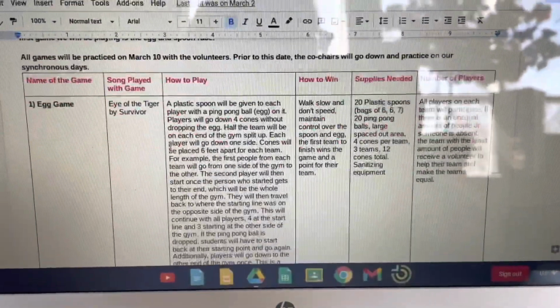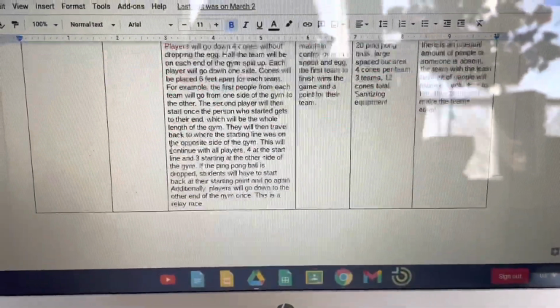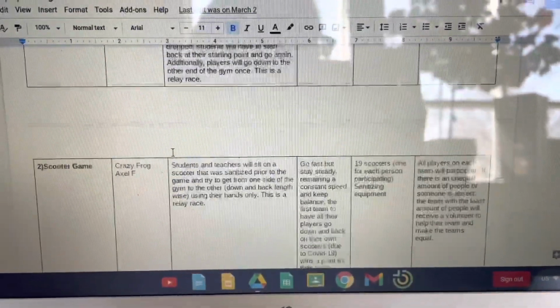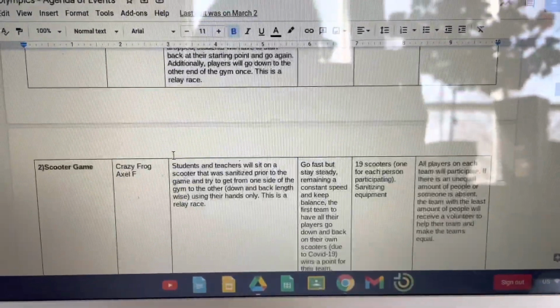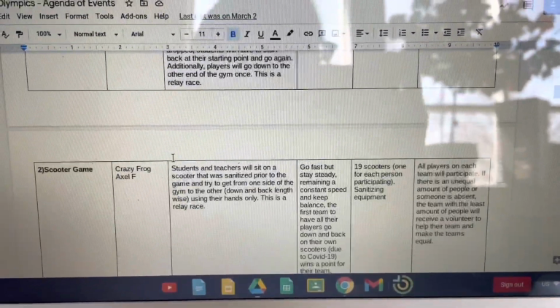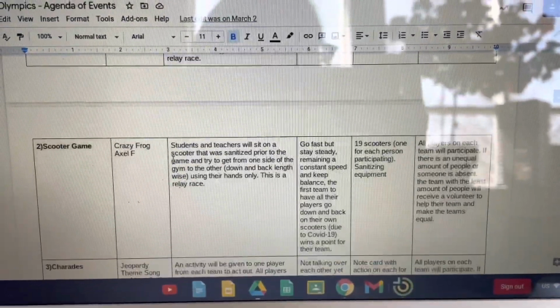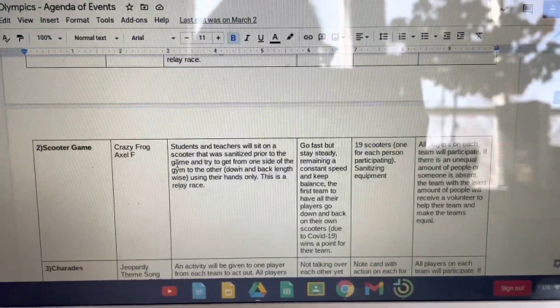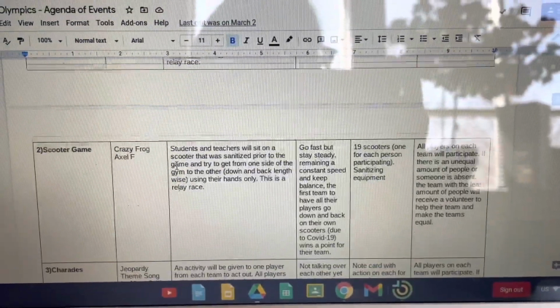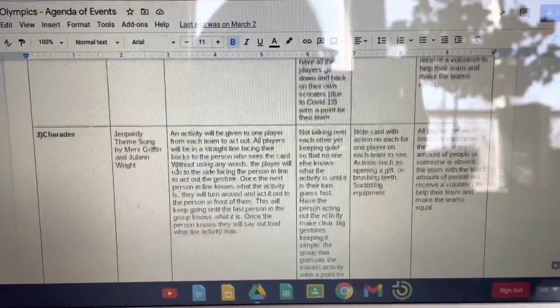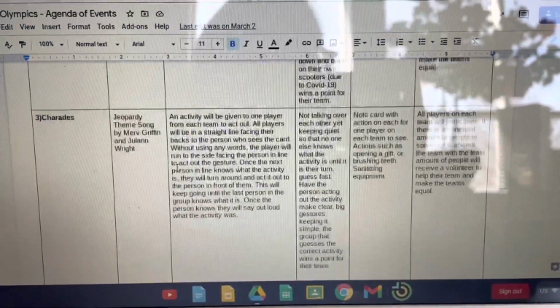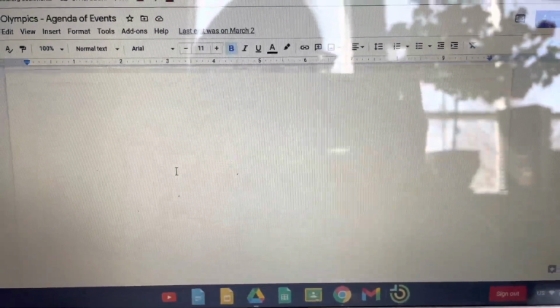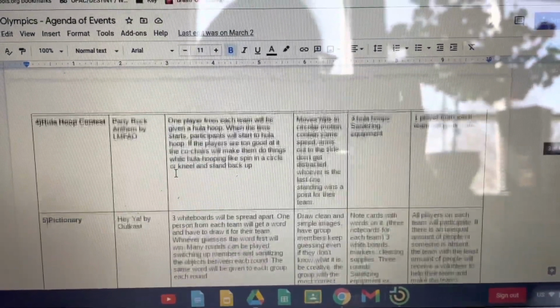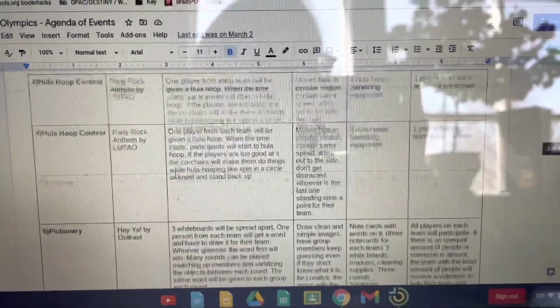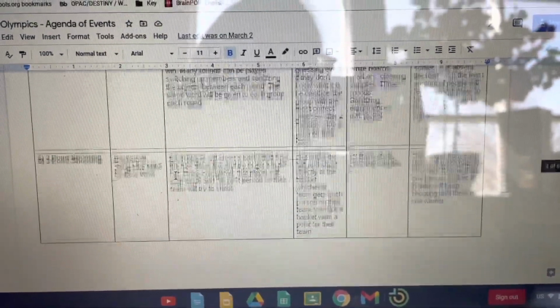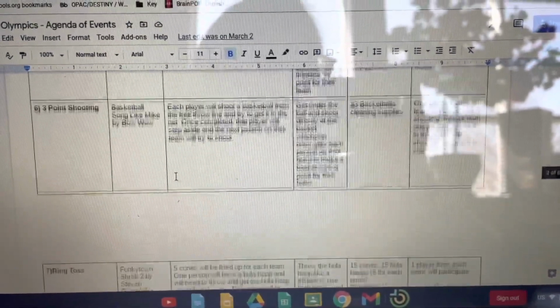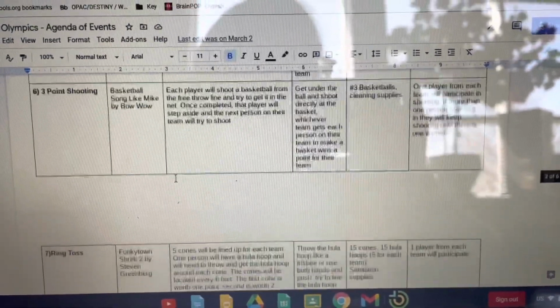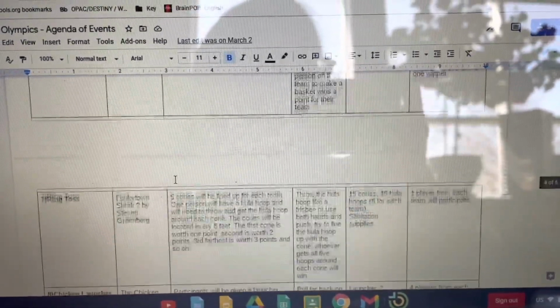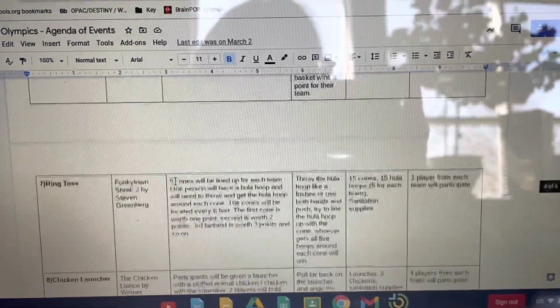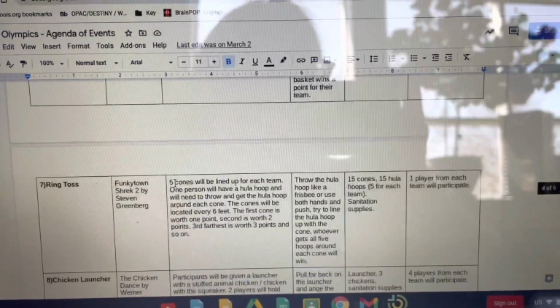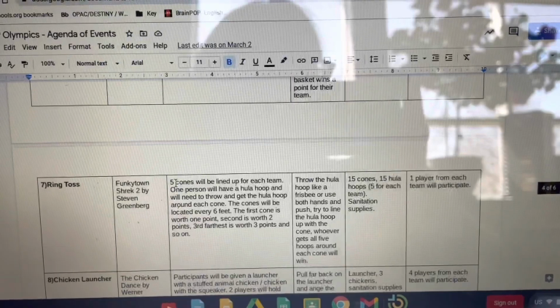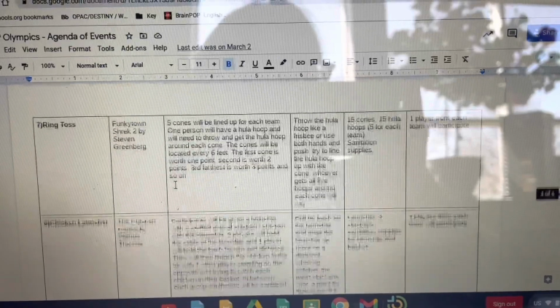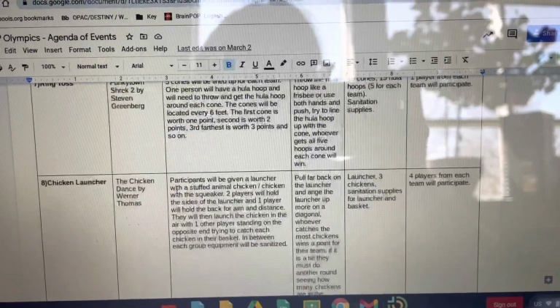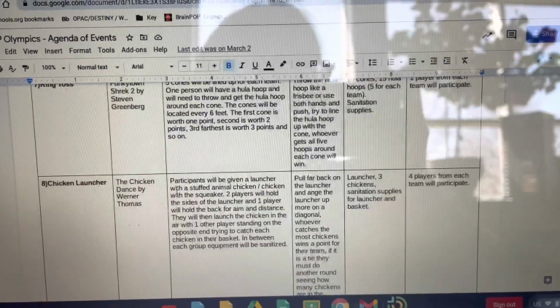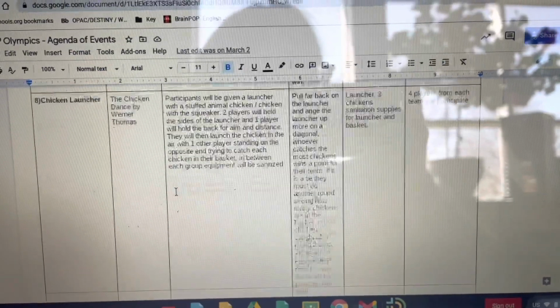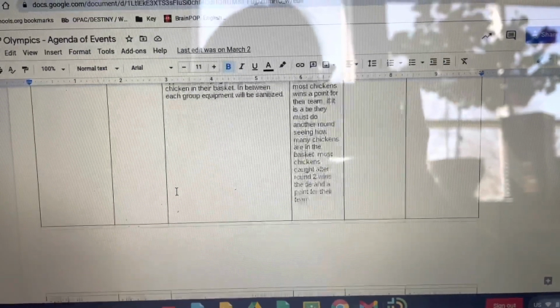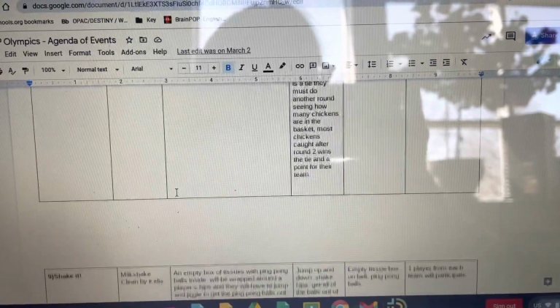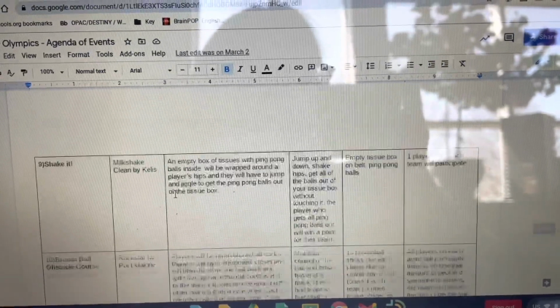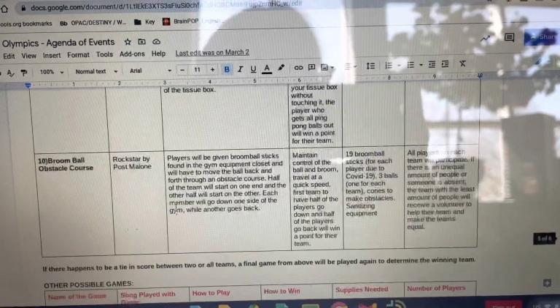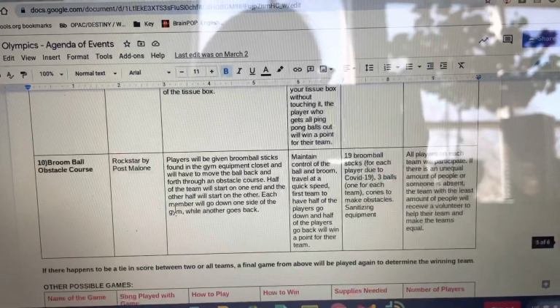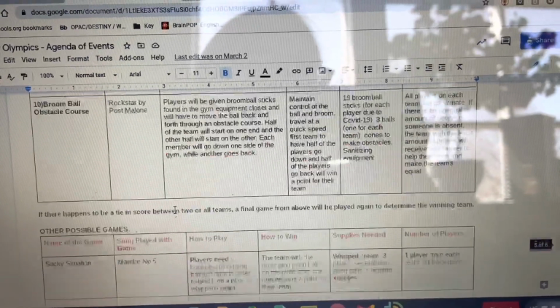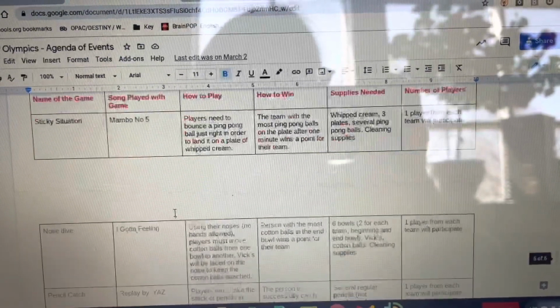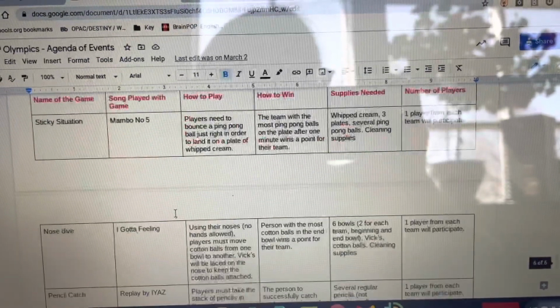Create an agenda of events, listing all the games and the music that will be participating and how to play the games.